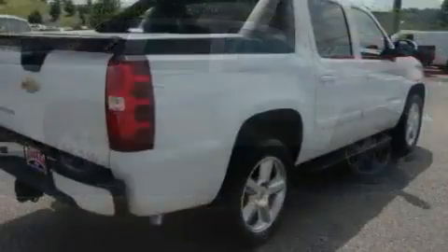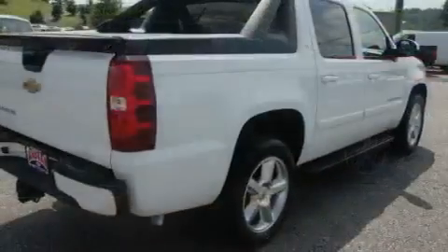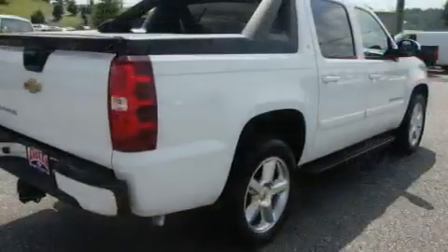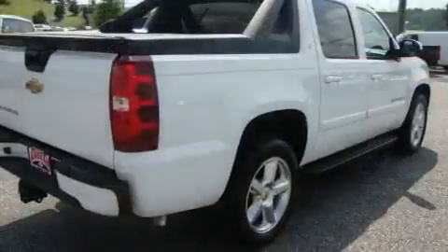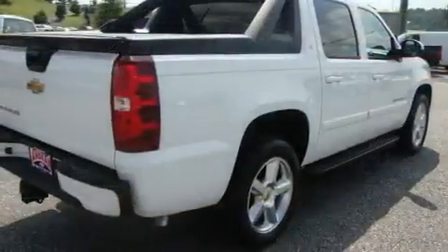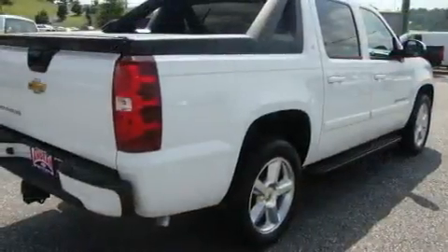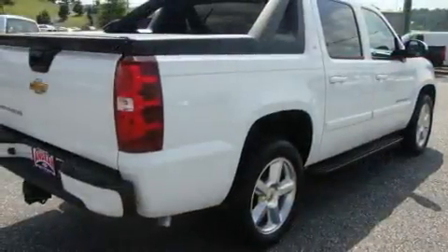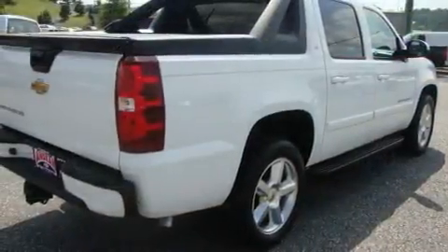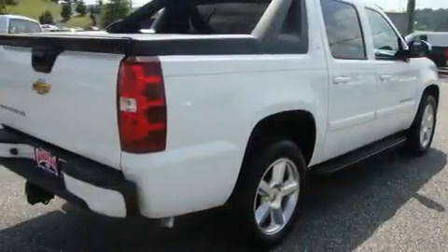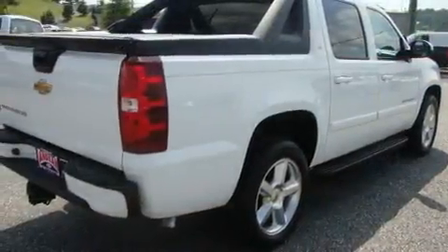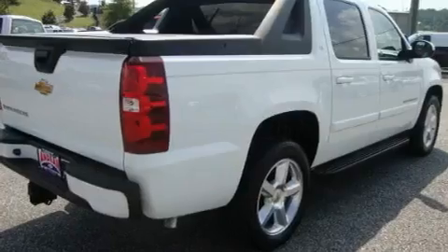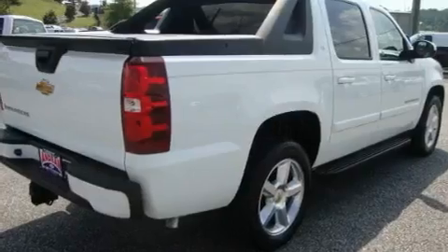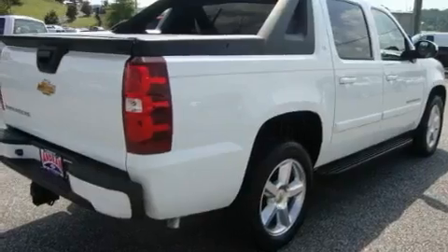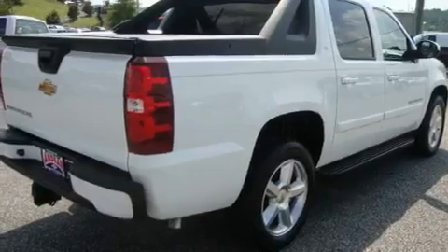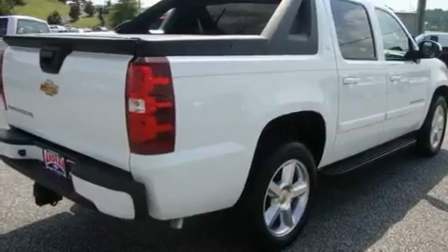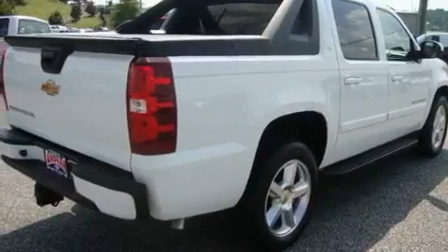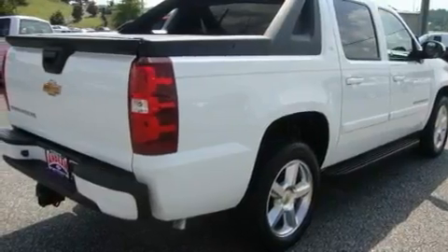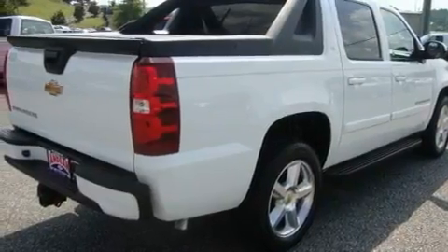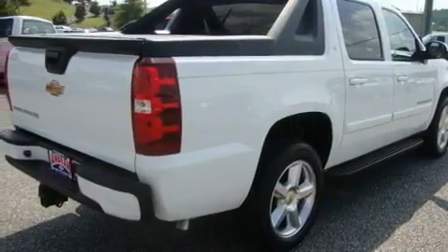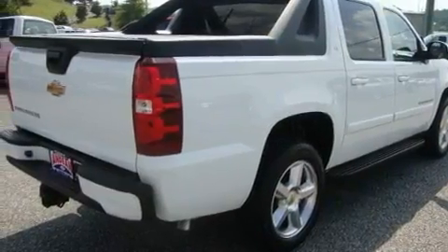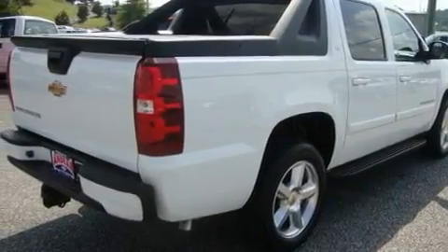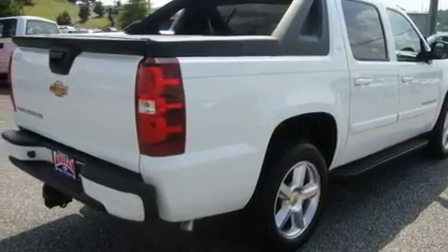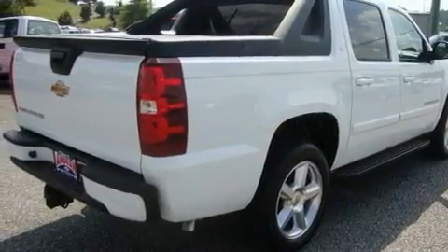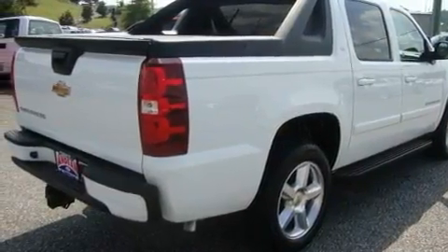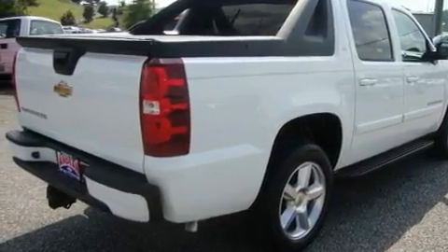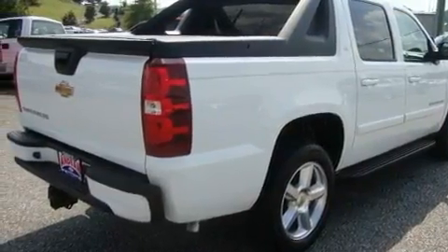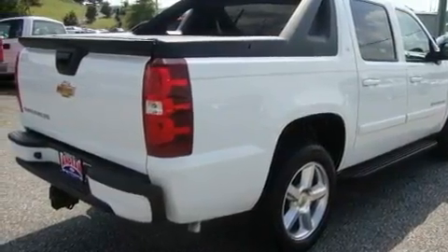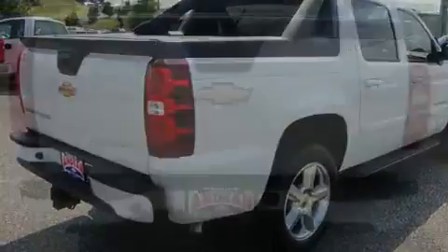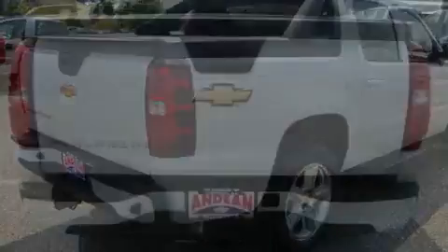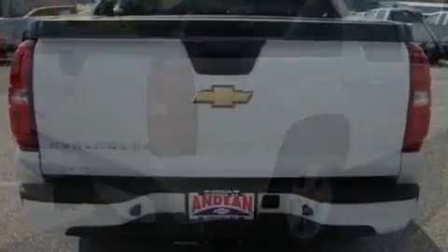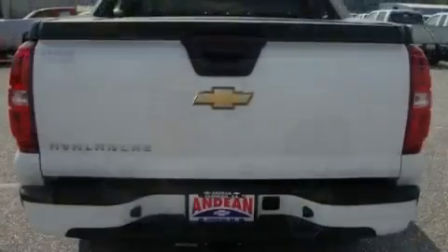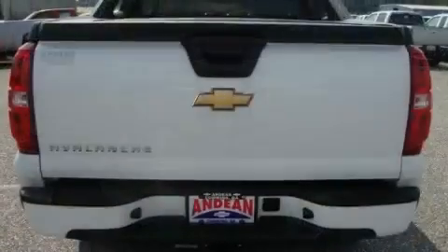It has a 5.3-liter, eight-cylinder engine and a four-speed automatic transmission.